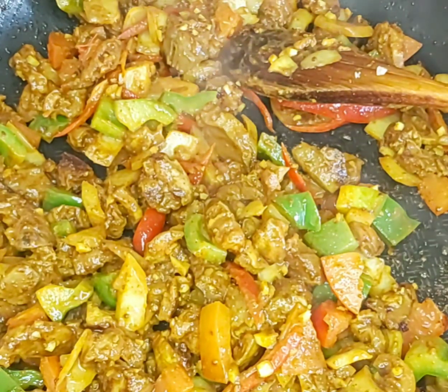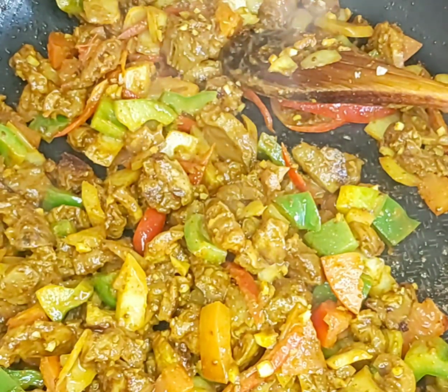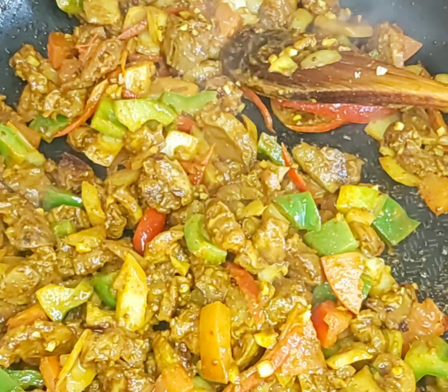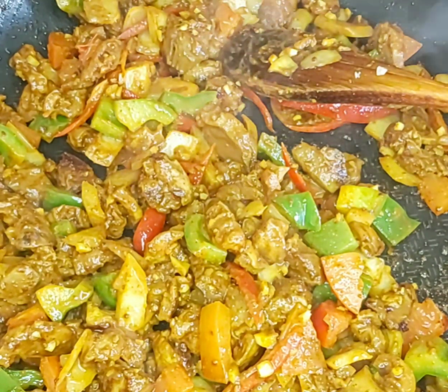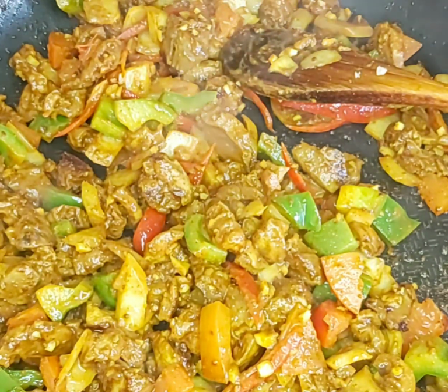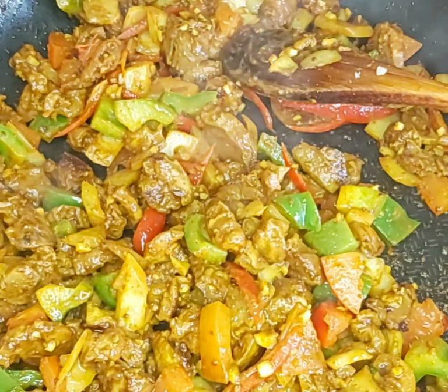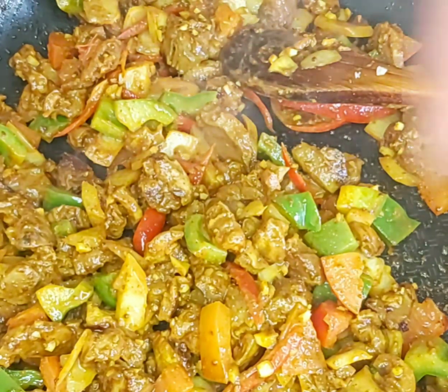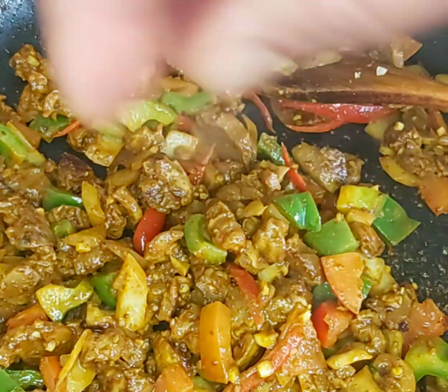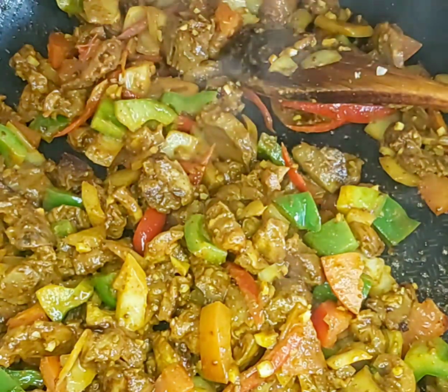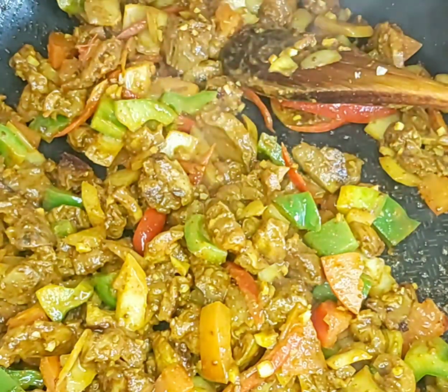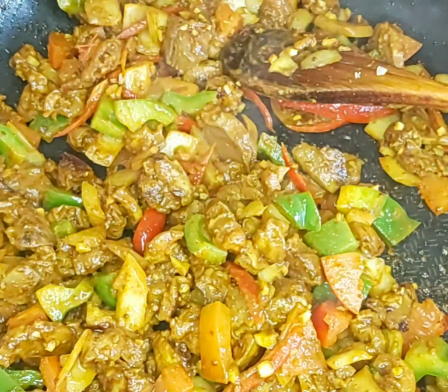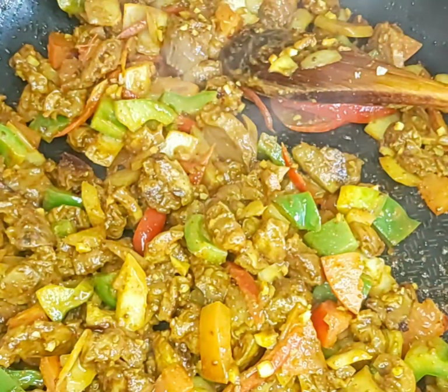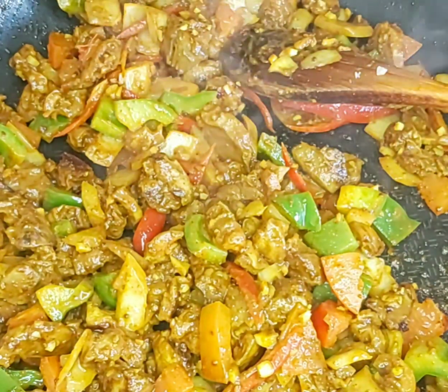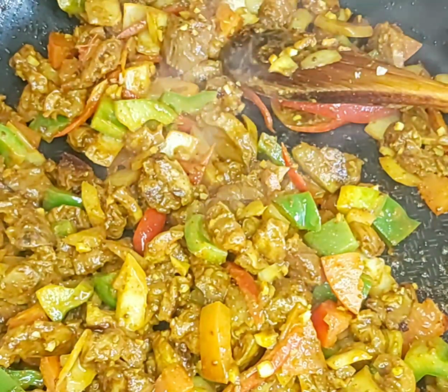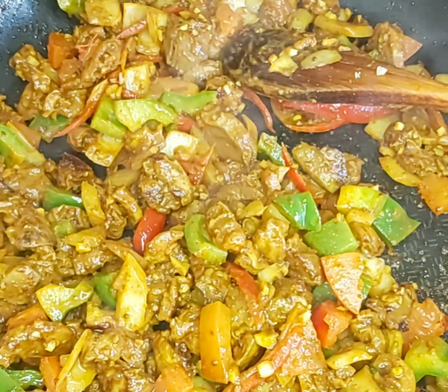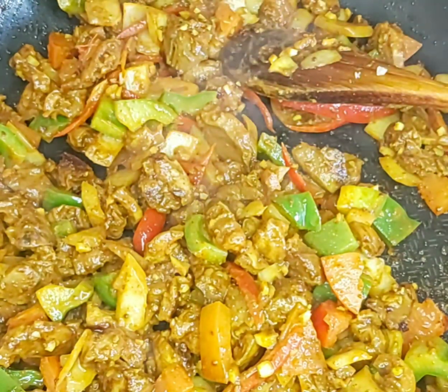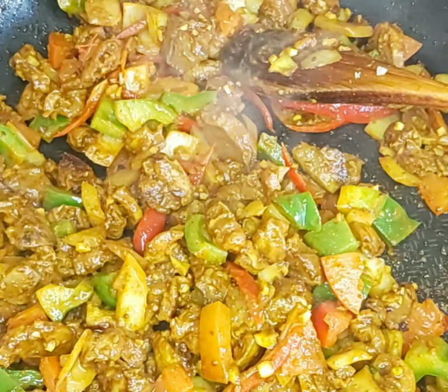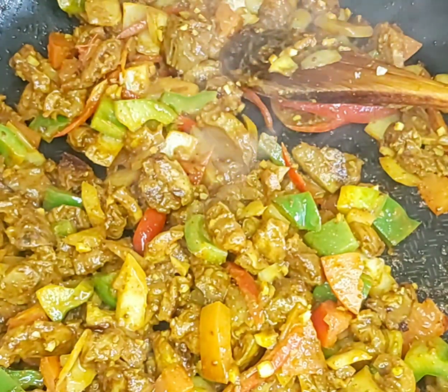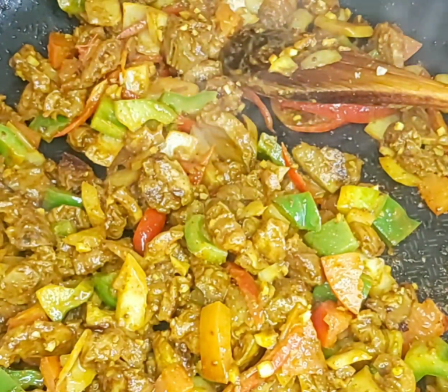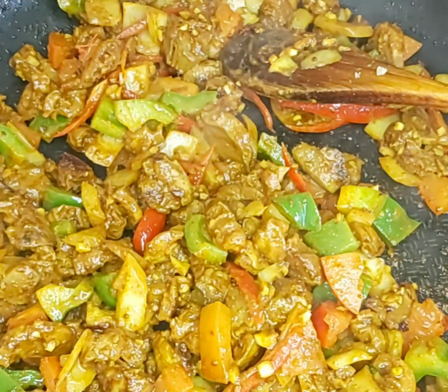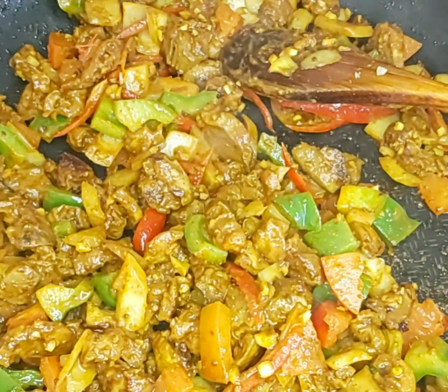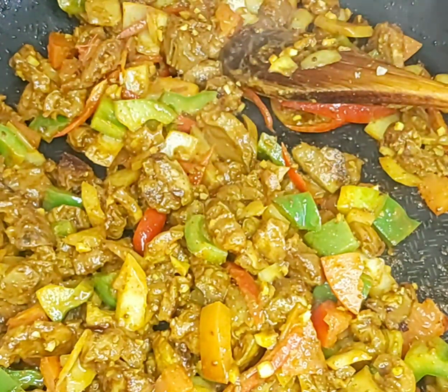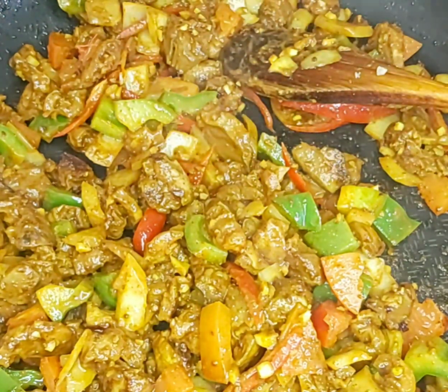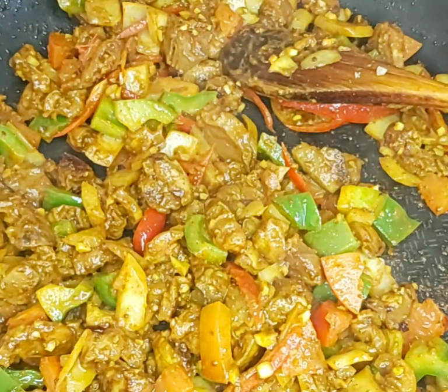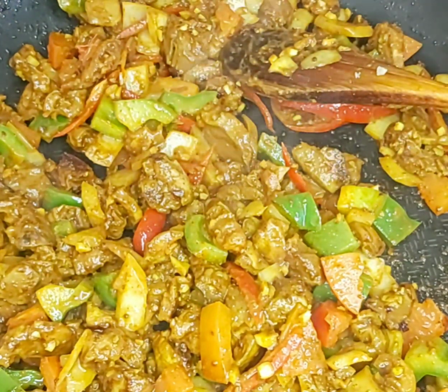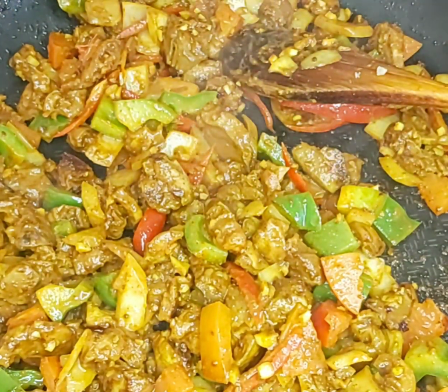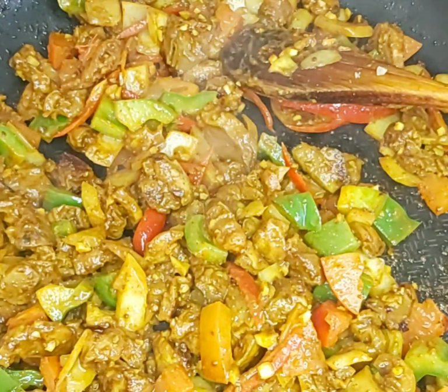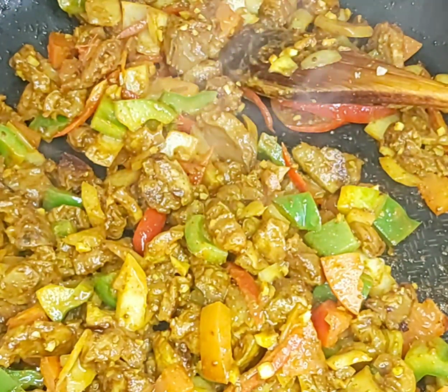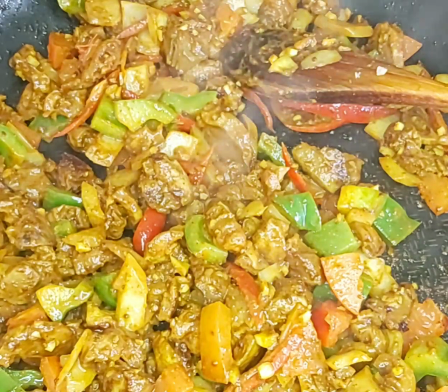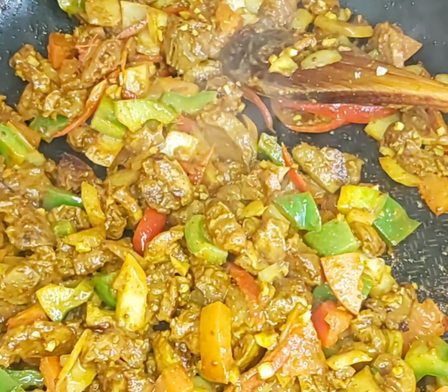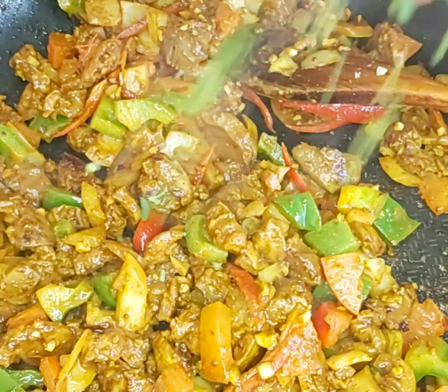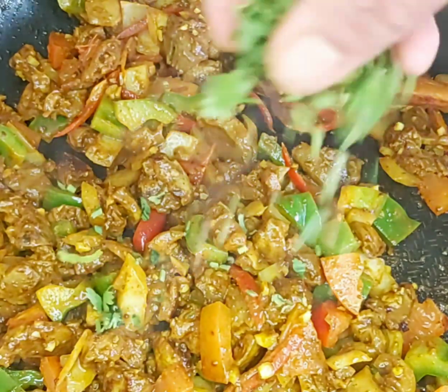For the garnish, just add some ketchup and coriander on top.